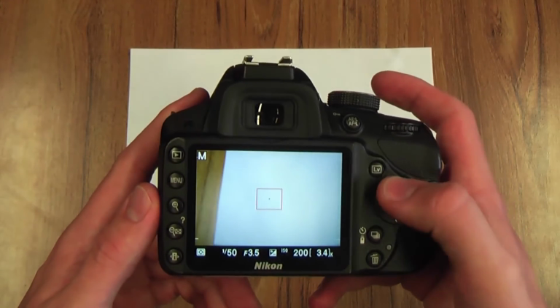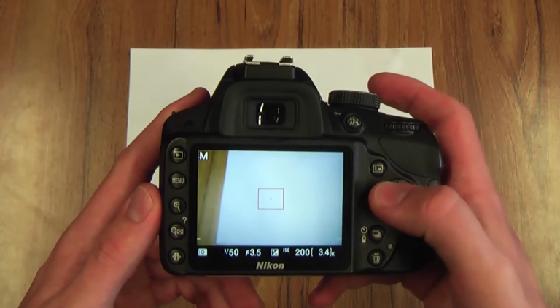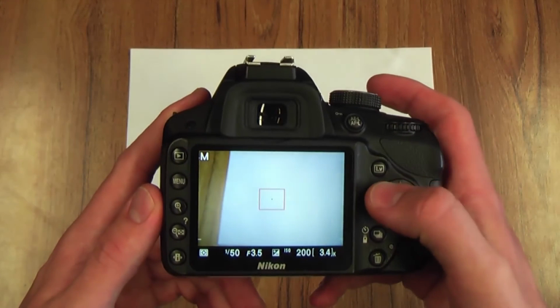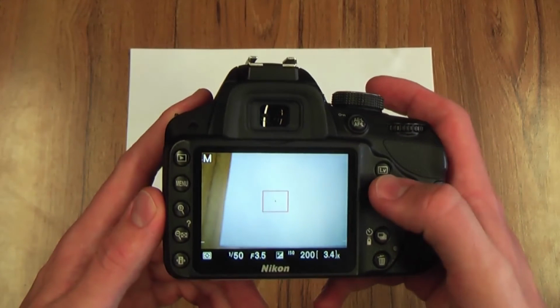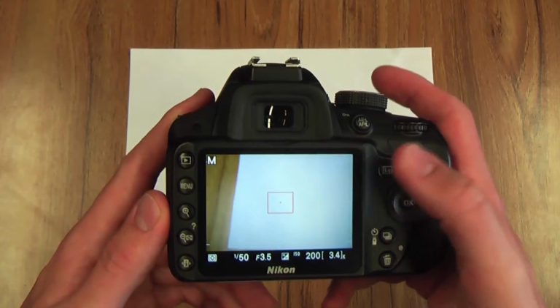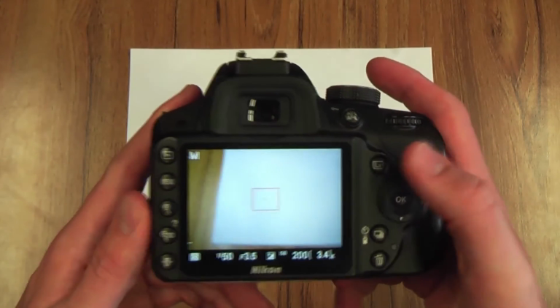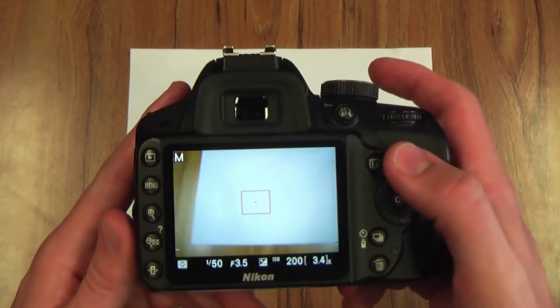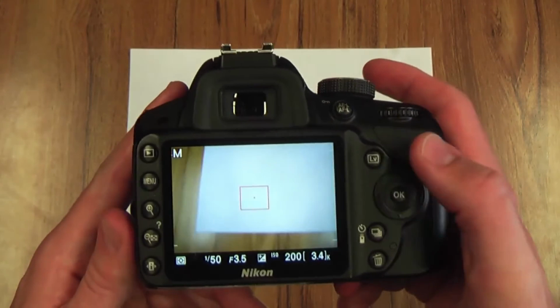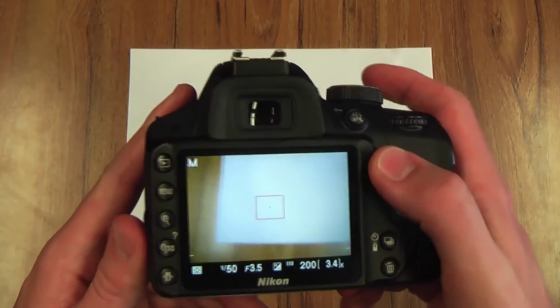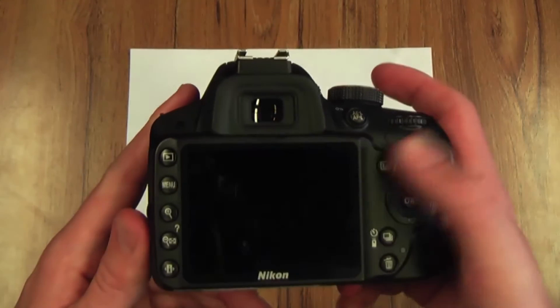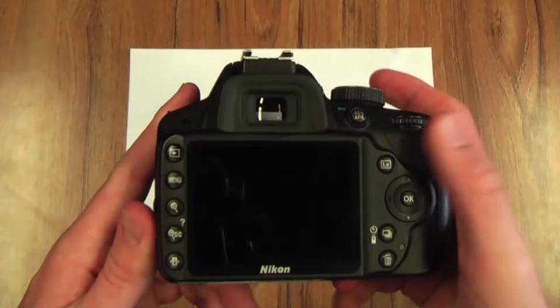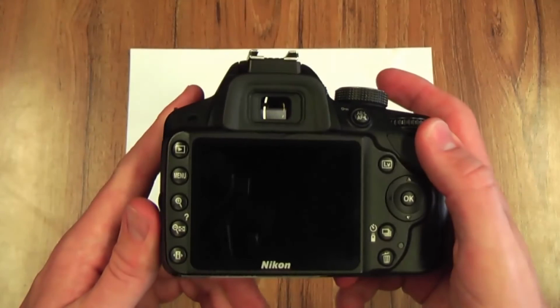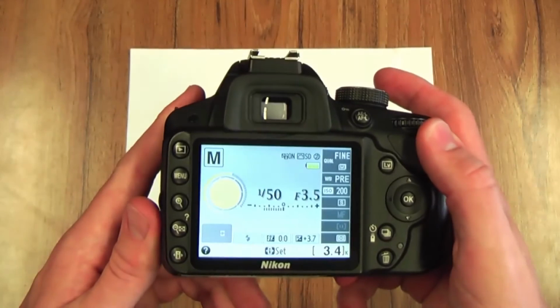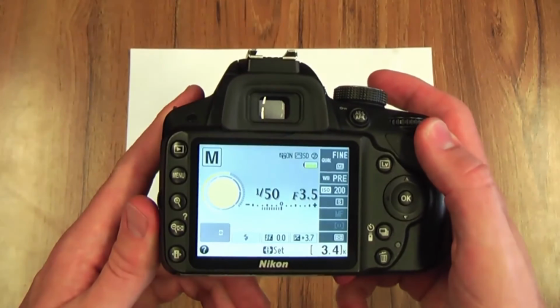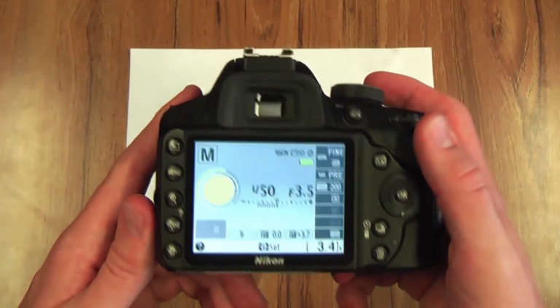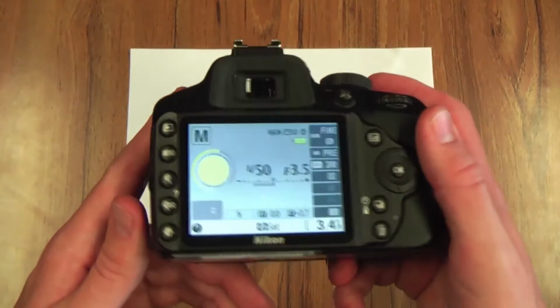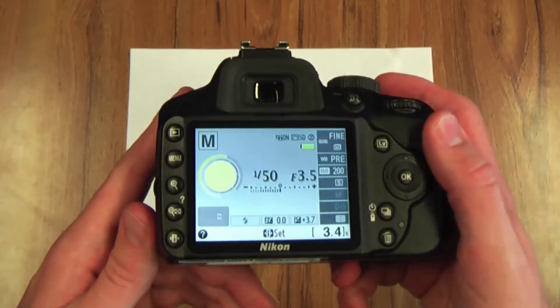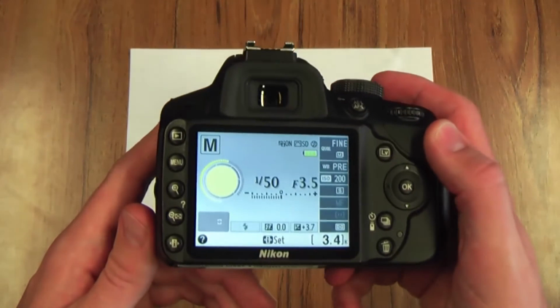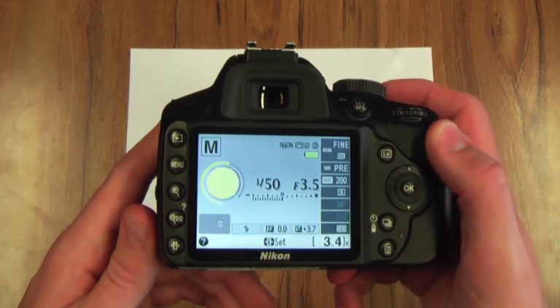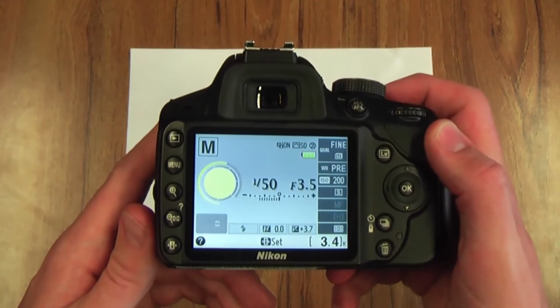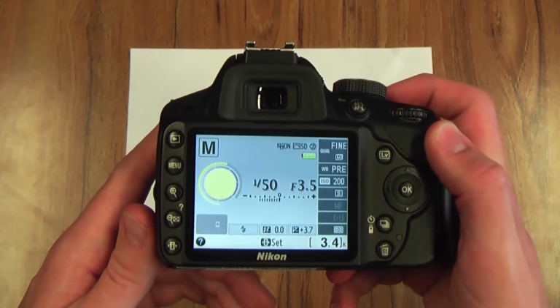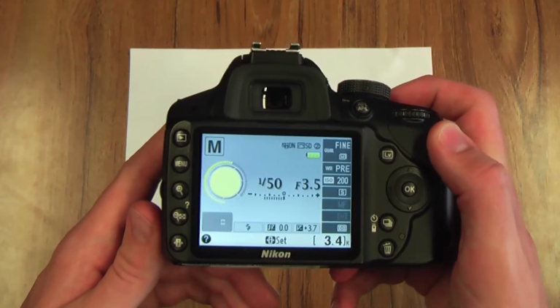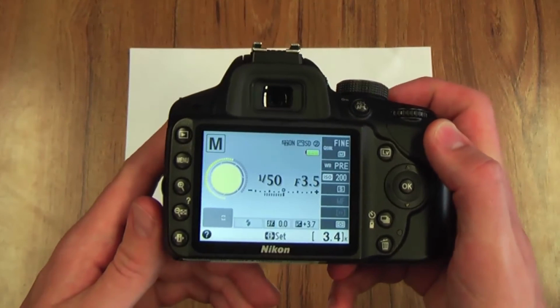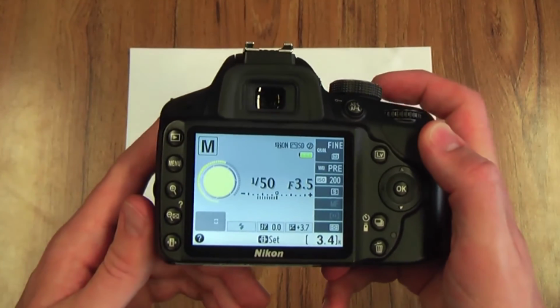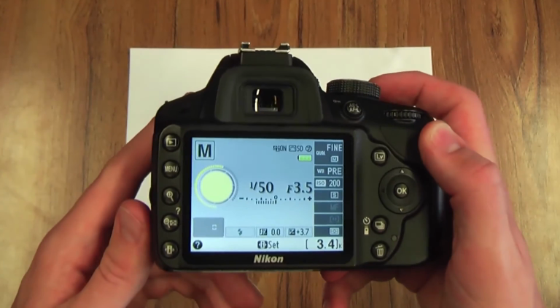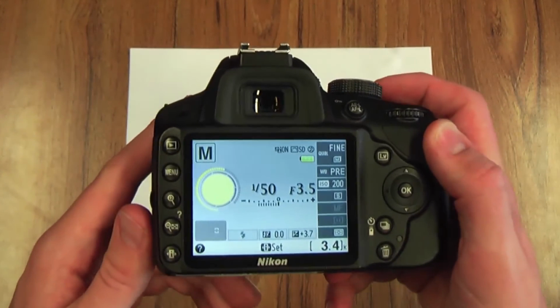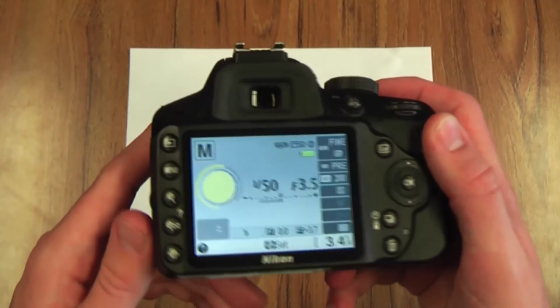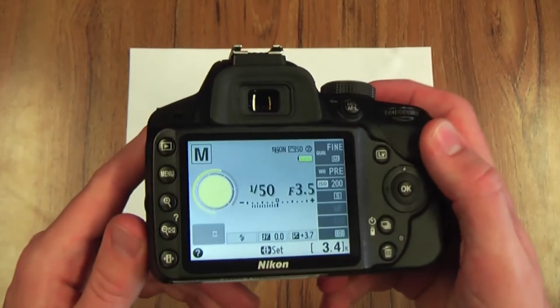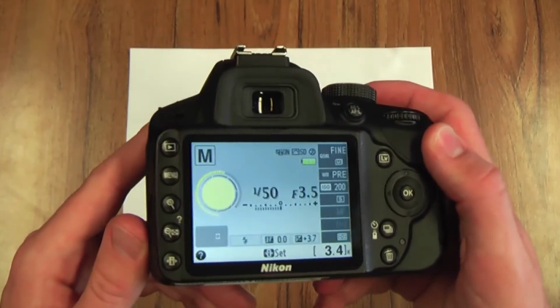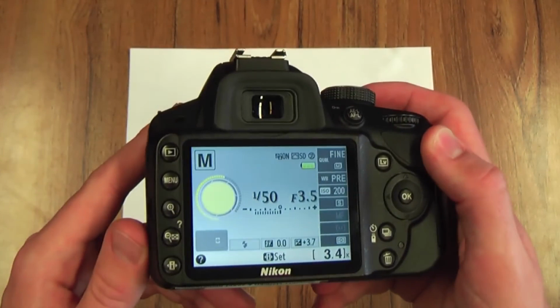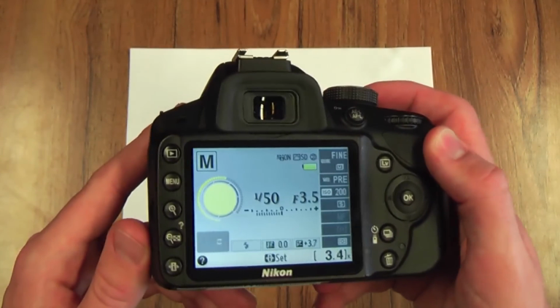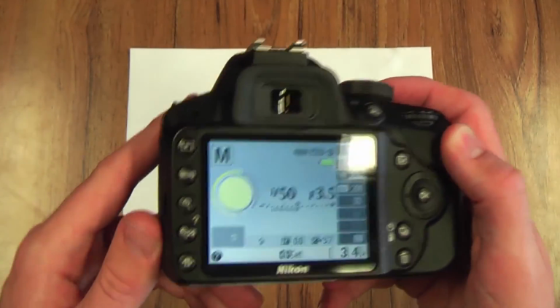To do this you need to come out of live view, which you can do by pressing the LV button again. You'll then be greeted by the info screen again, and this is where you need to set your white balance.